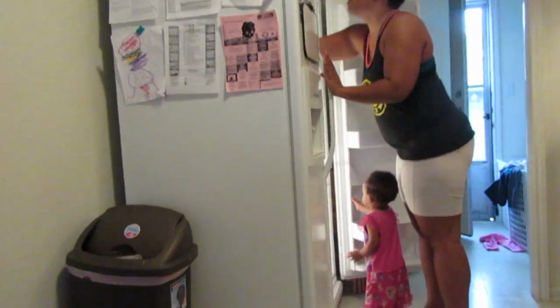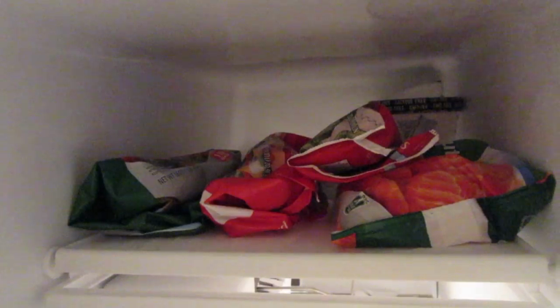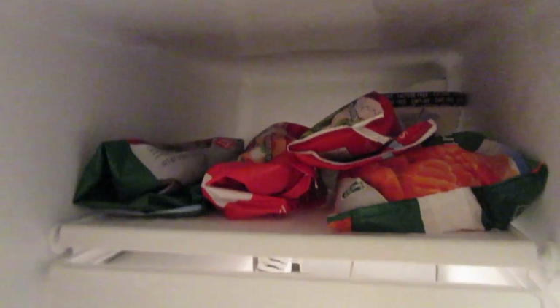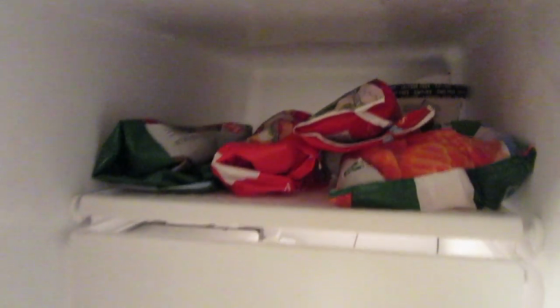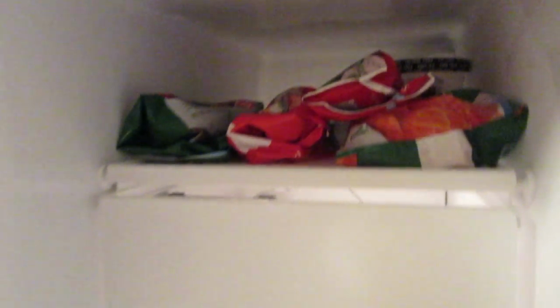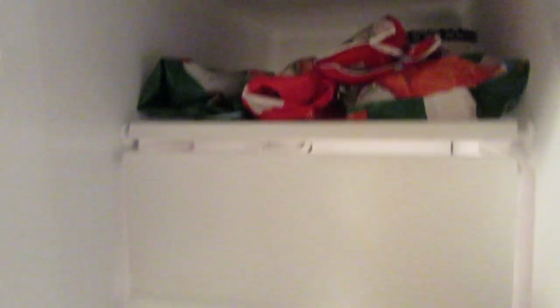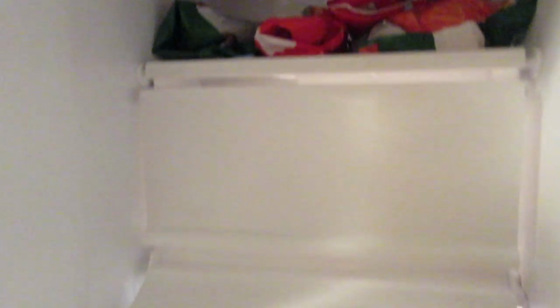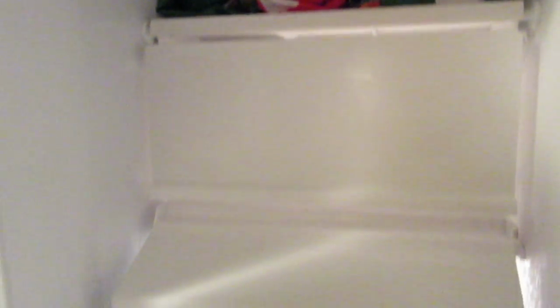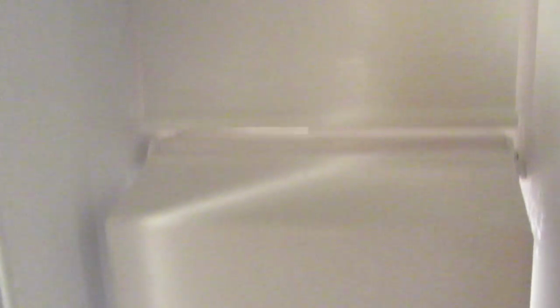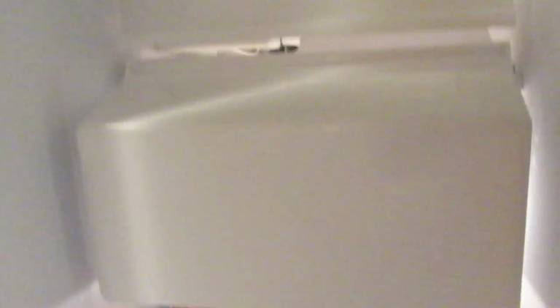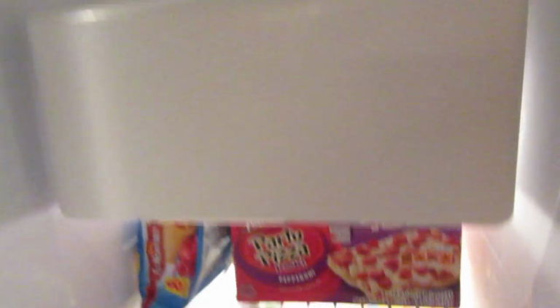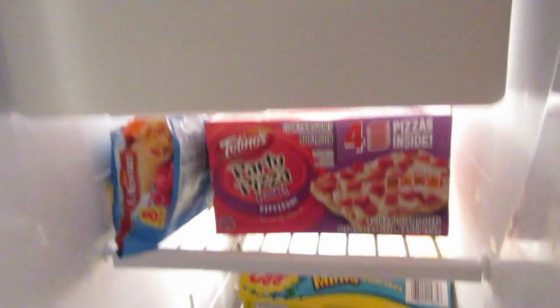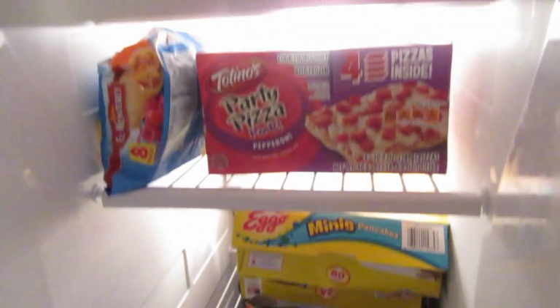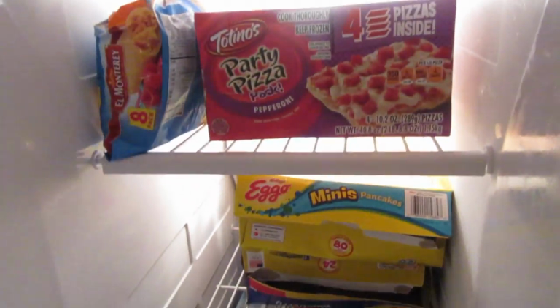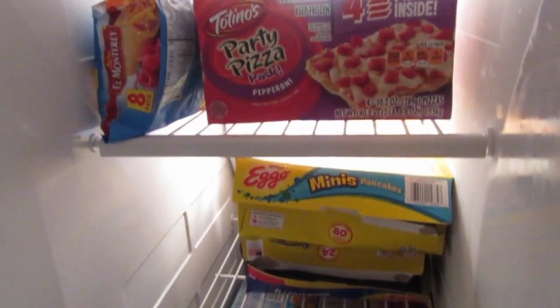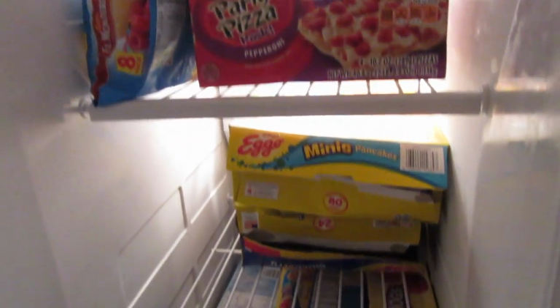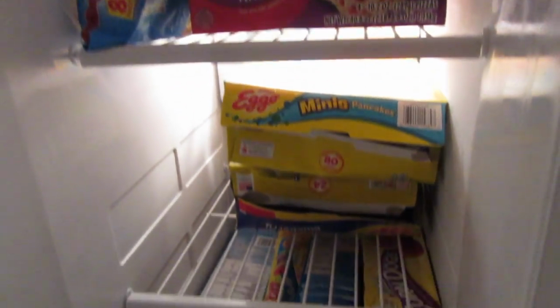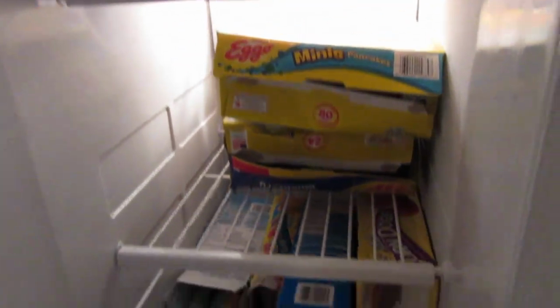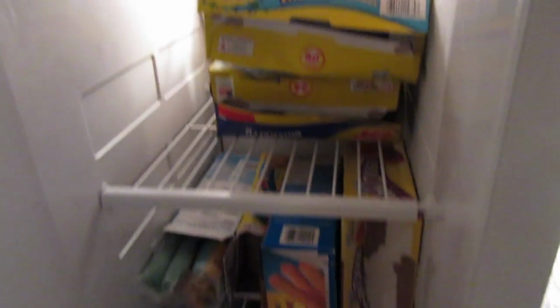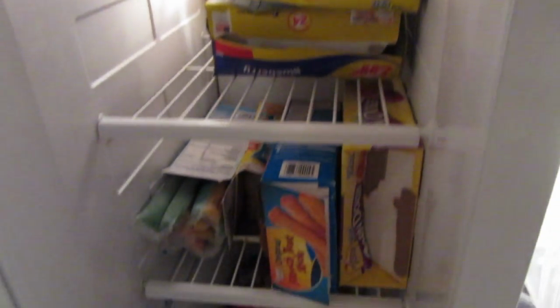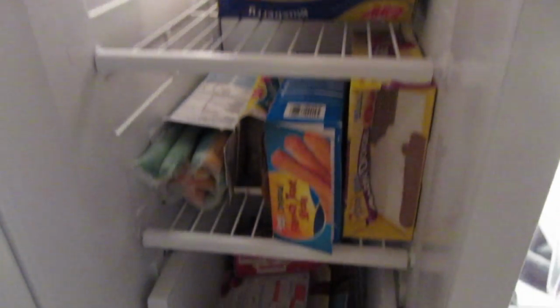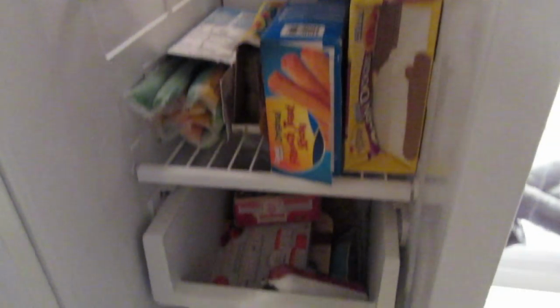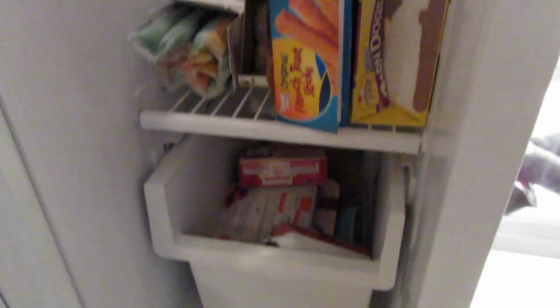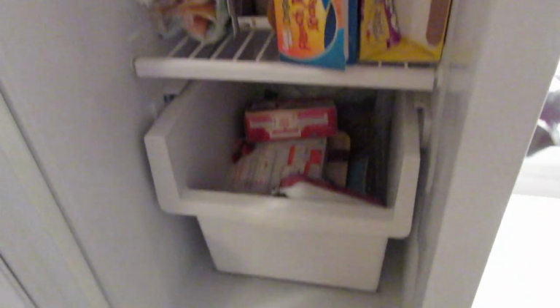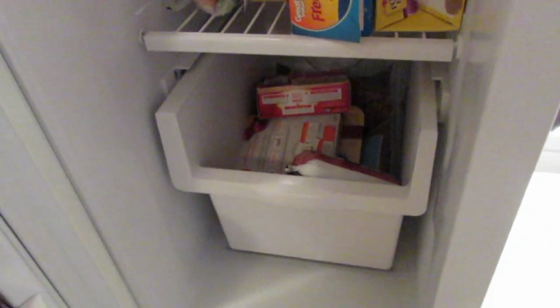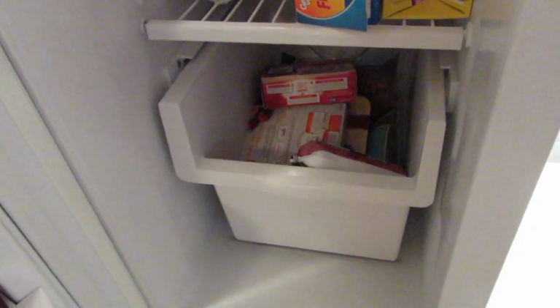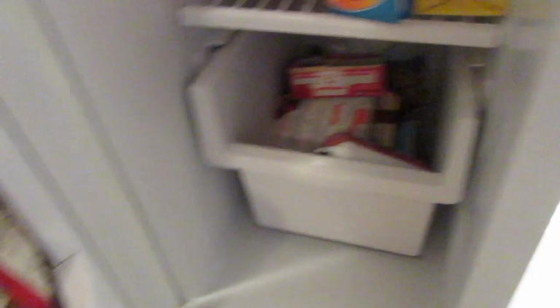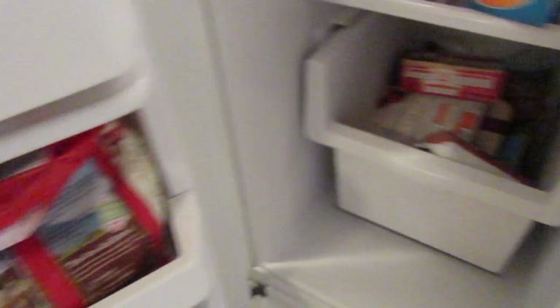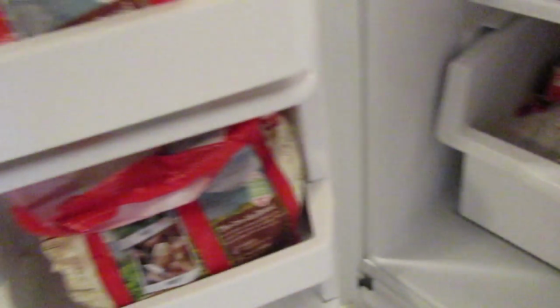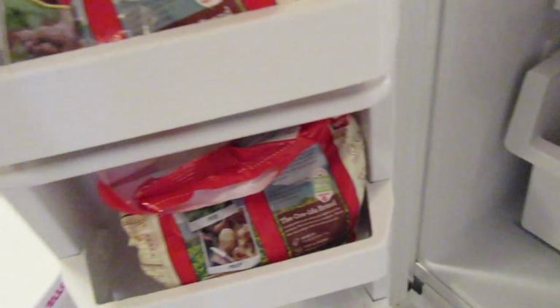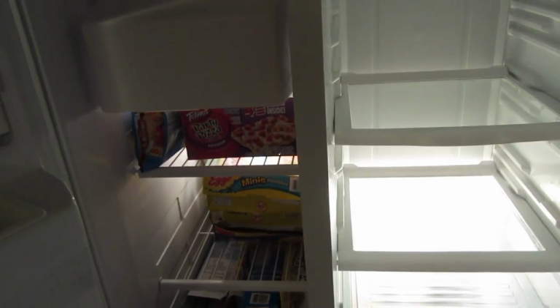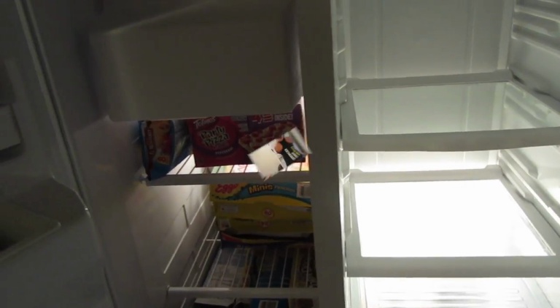The freezer was already clean. I just kind of organized everything in the freezer so it can look a little bit better.